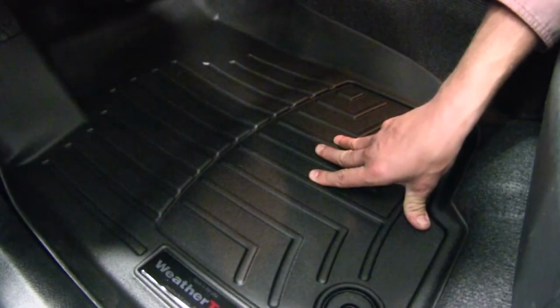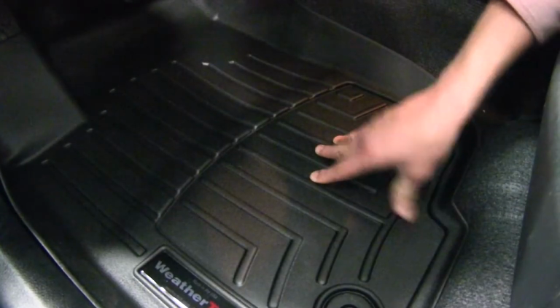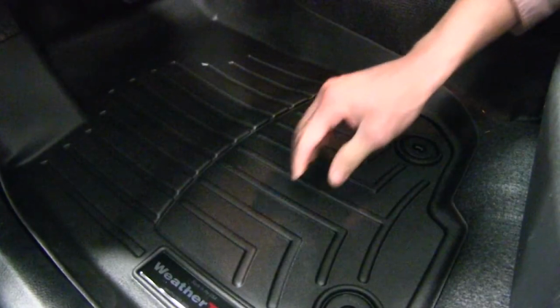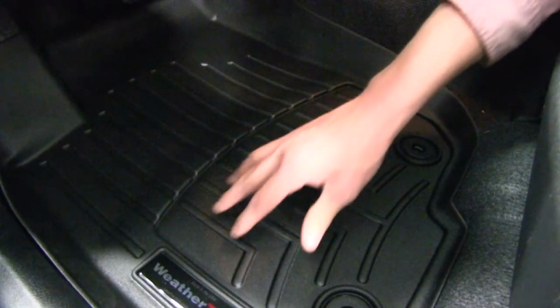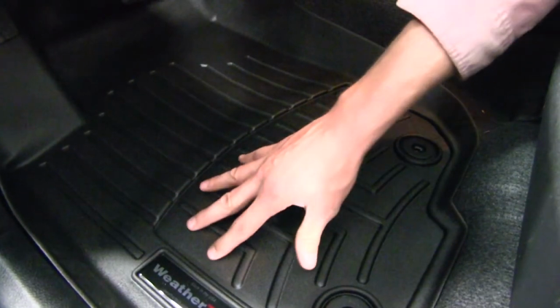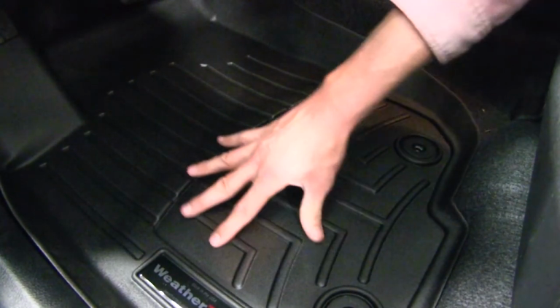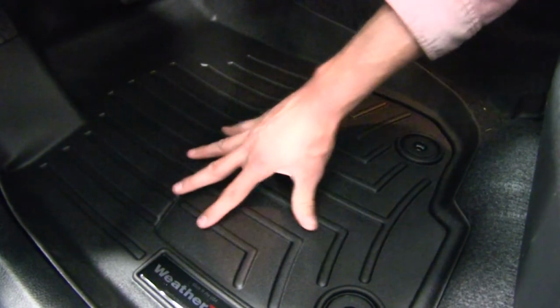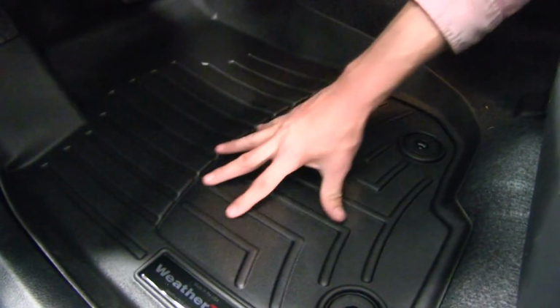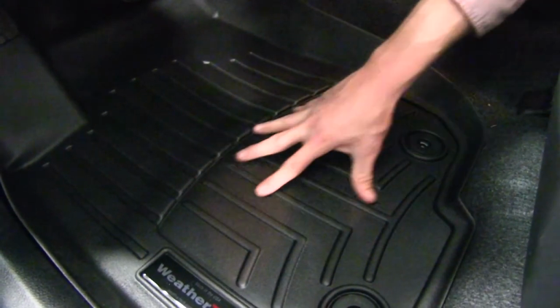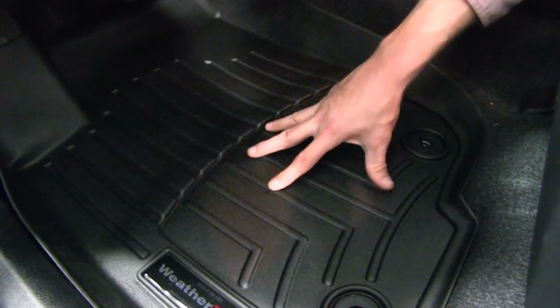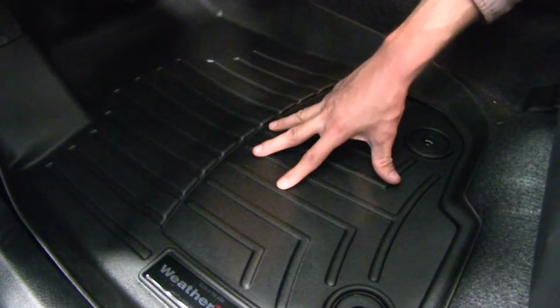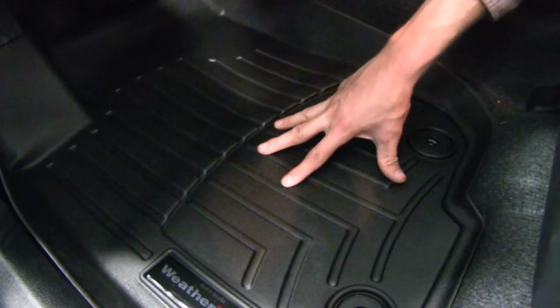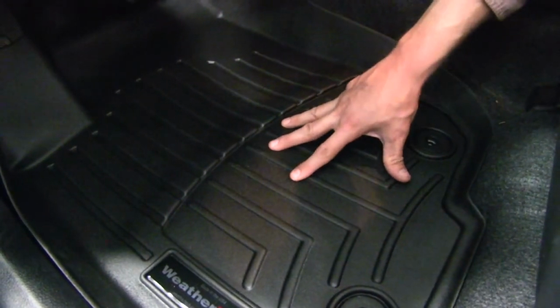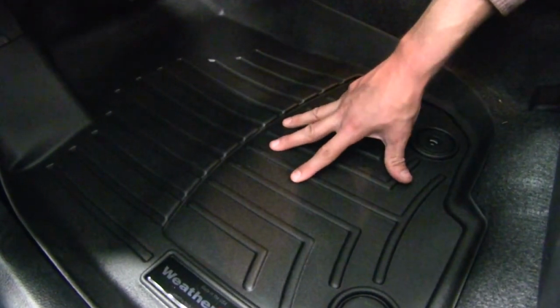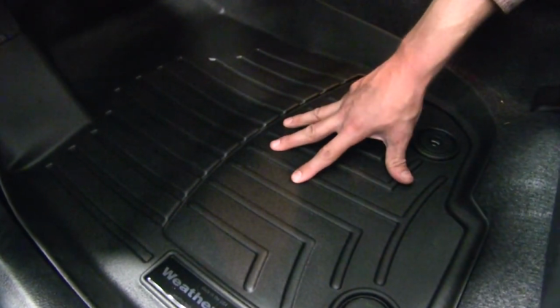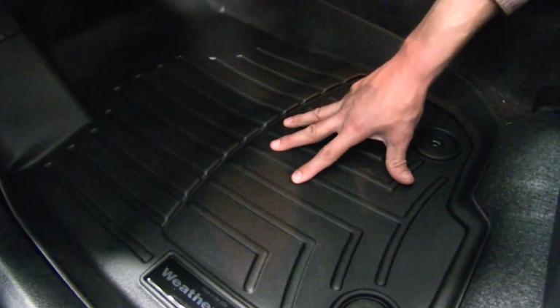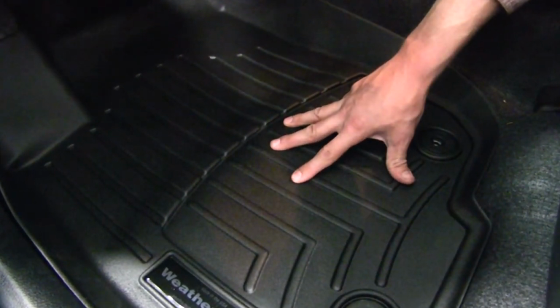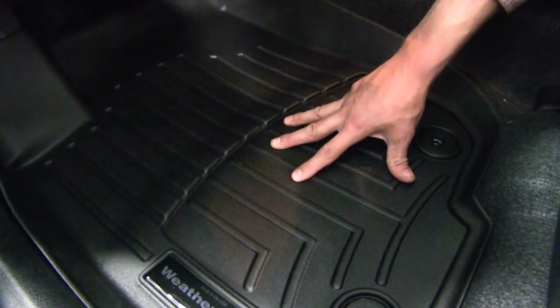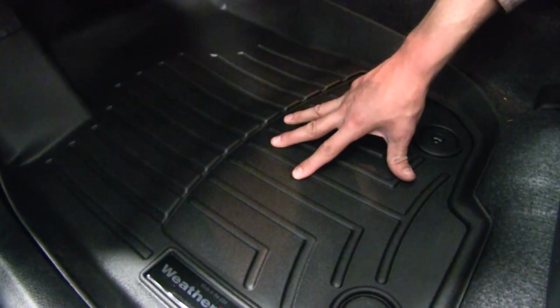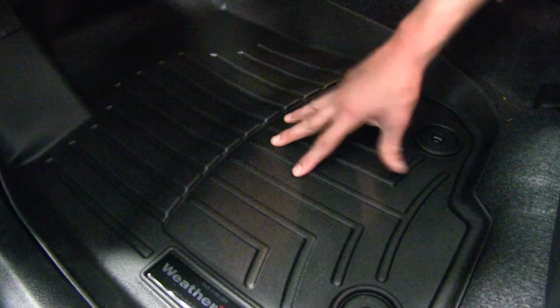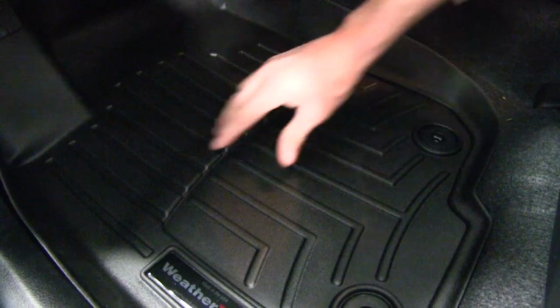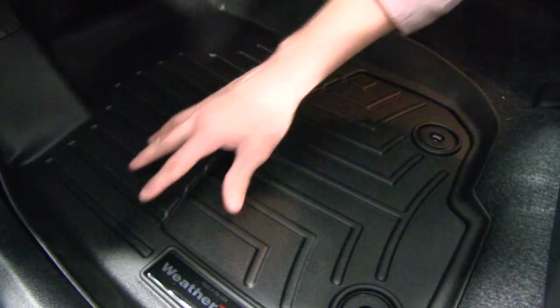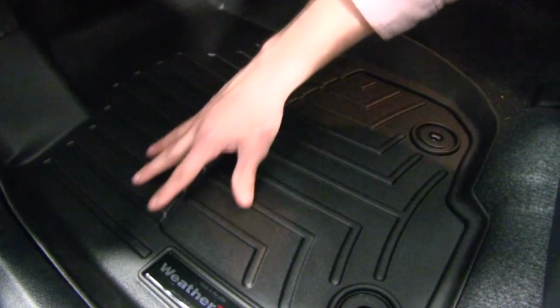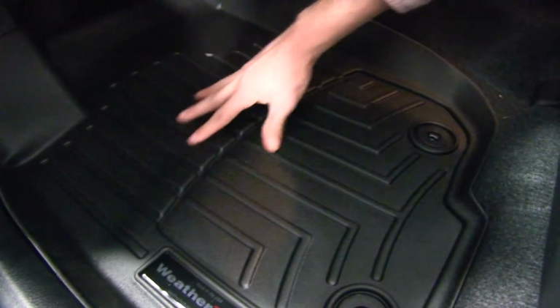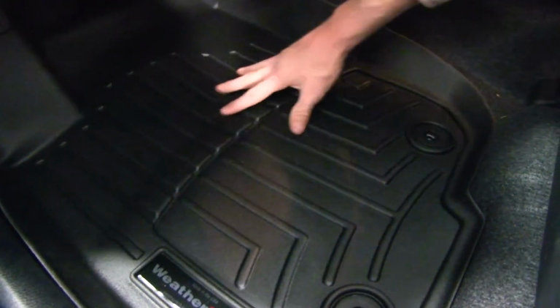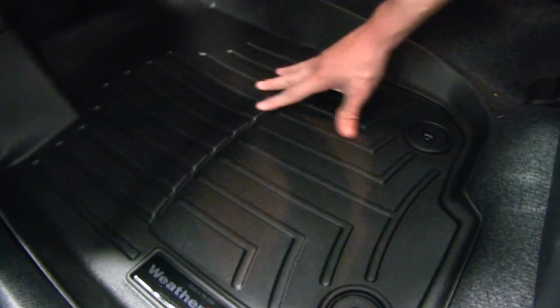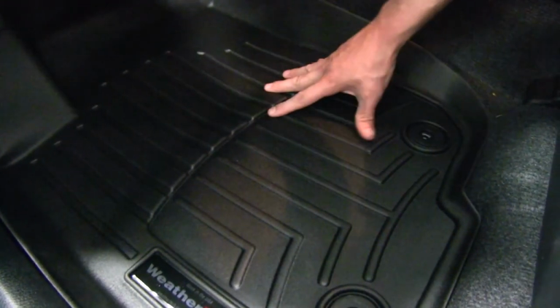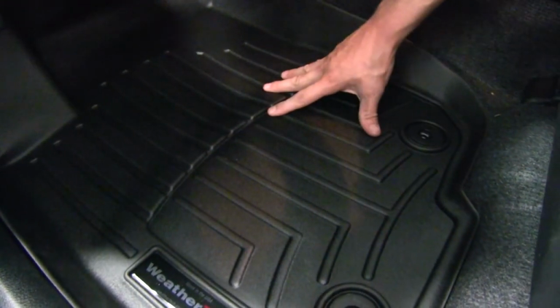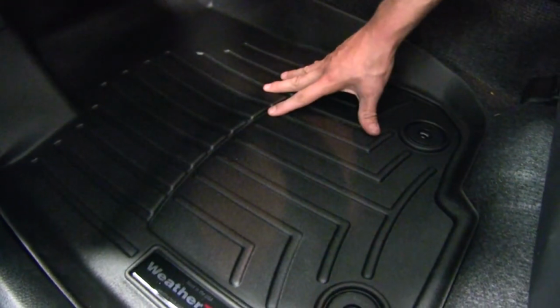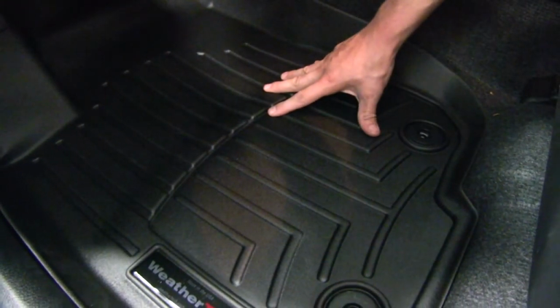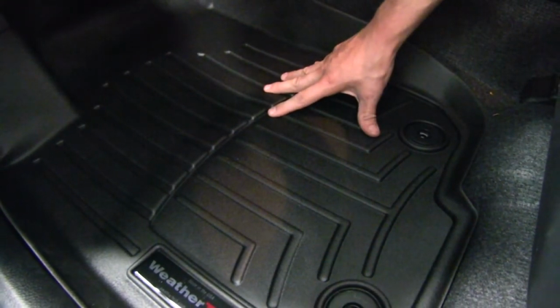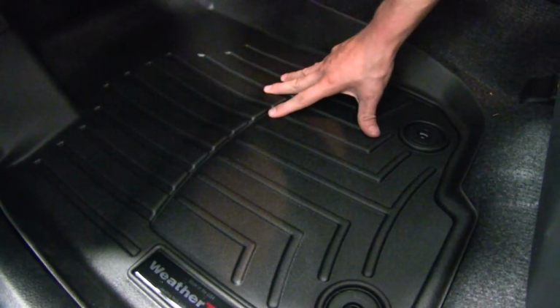That's going to help prevent messes from spilling out onto the carpet. It also features raised channels and treads, which help divert mud, snow, or anything else away from our feet.